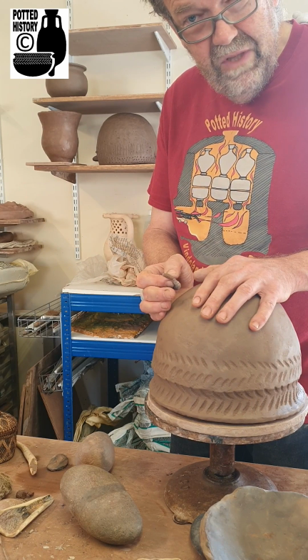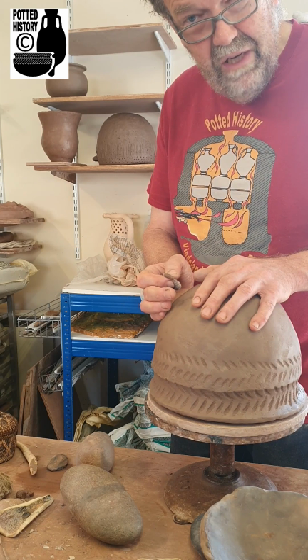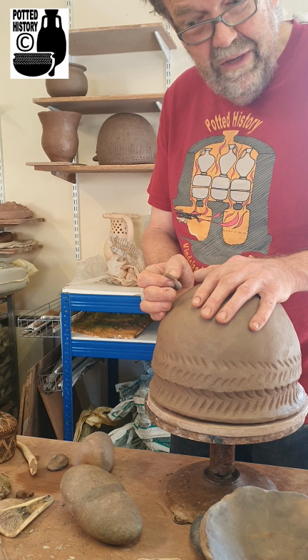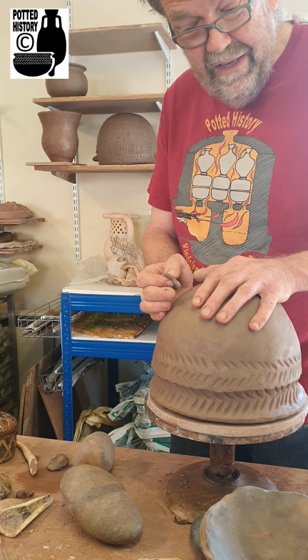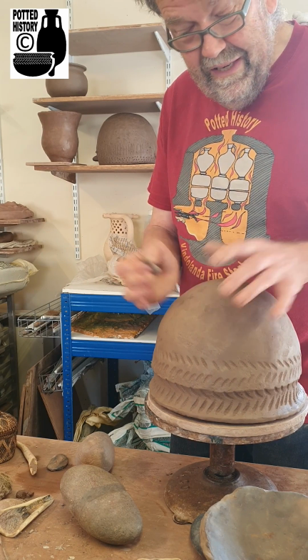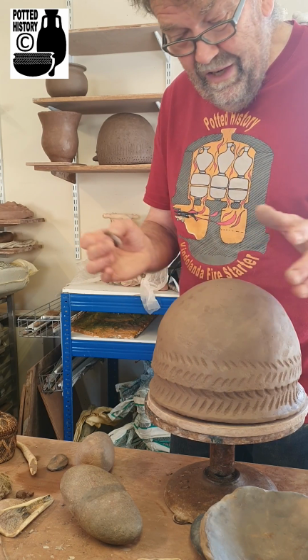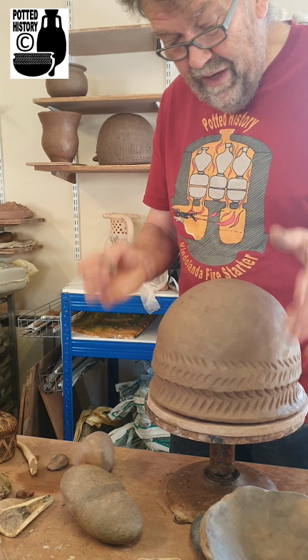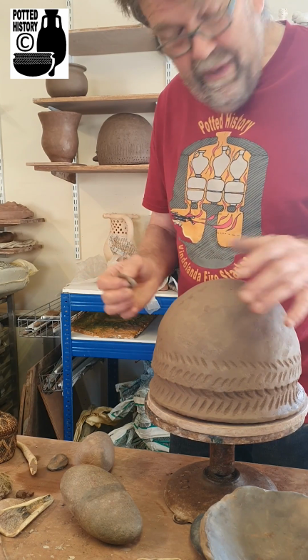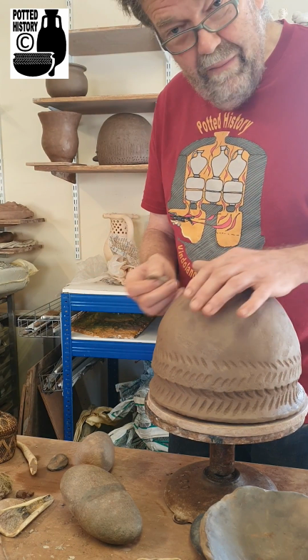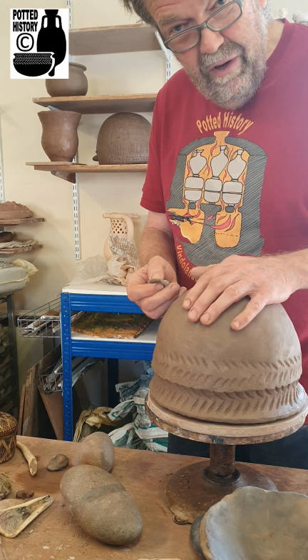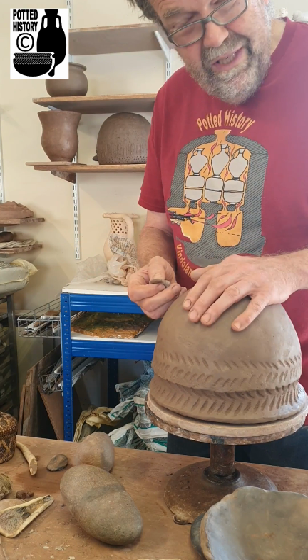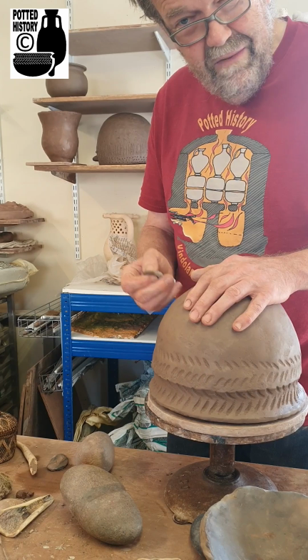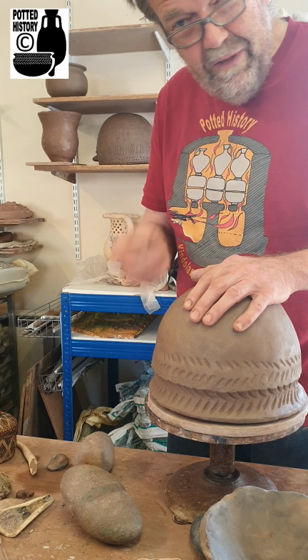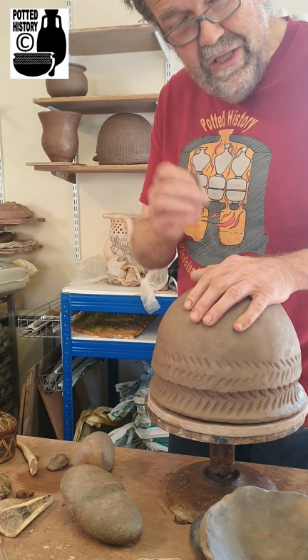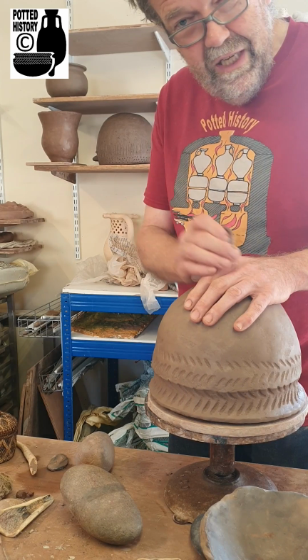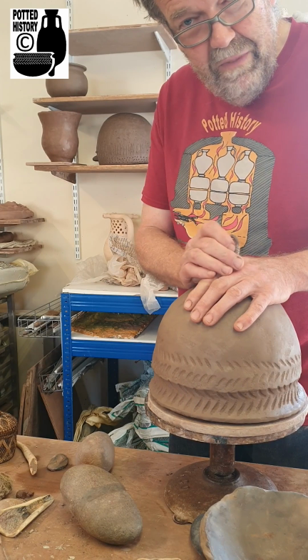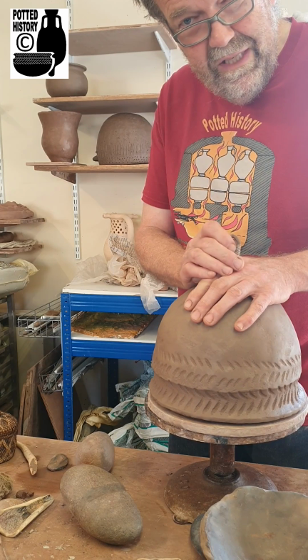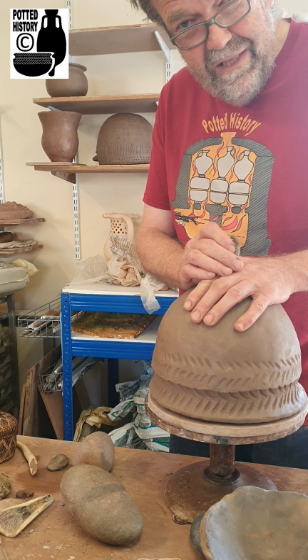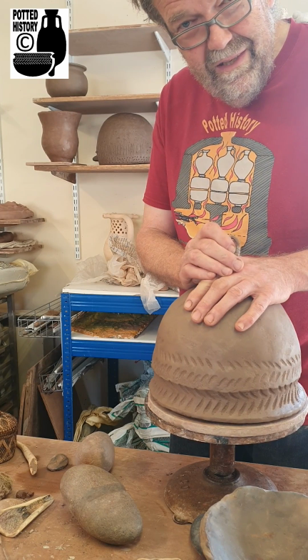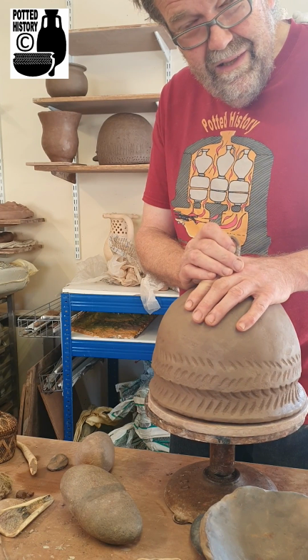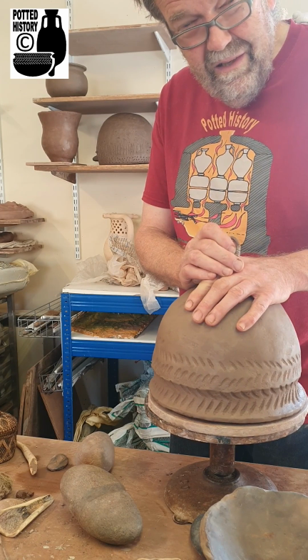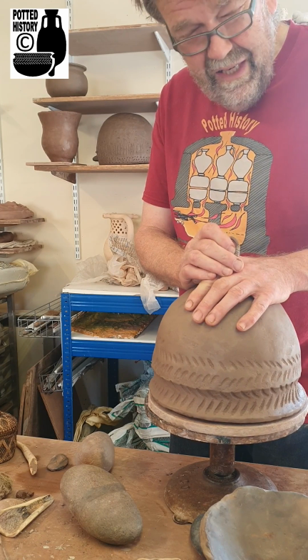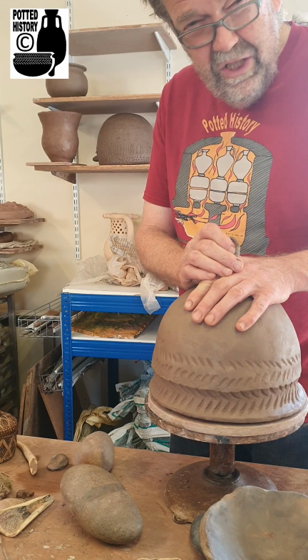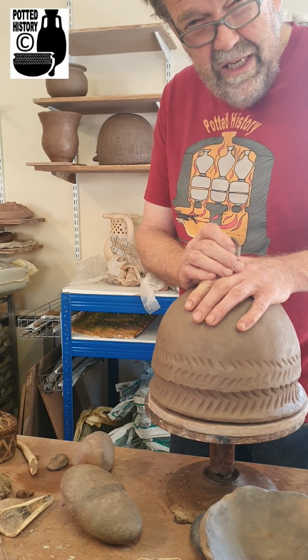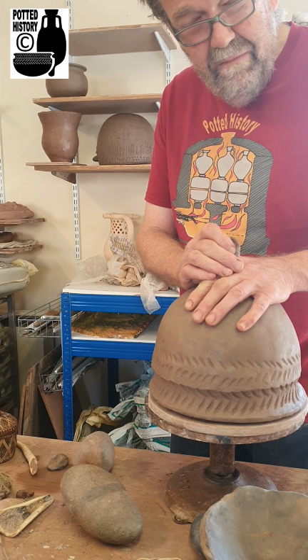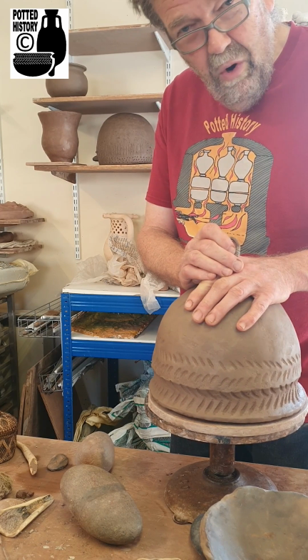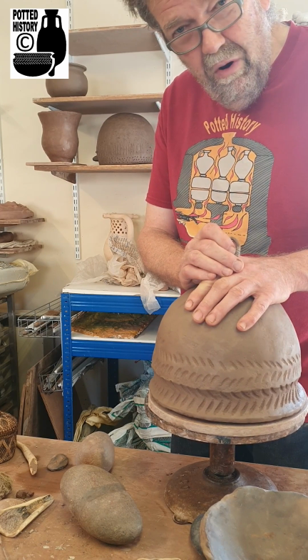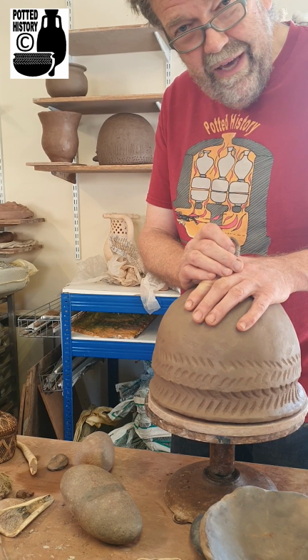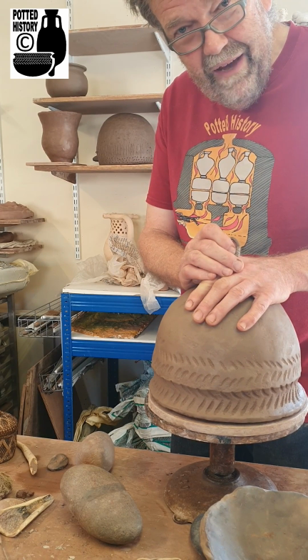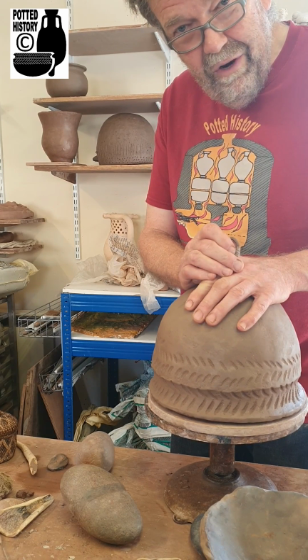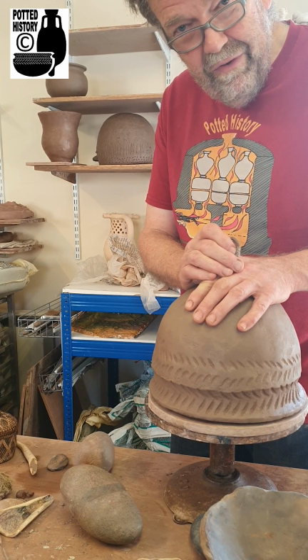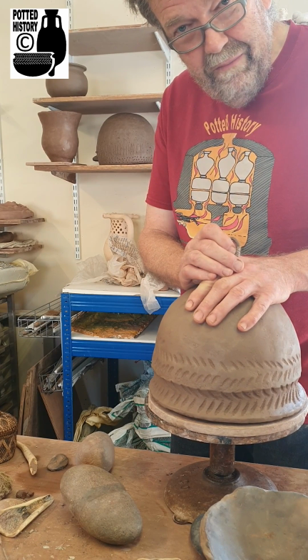So when I'm making pots that are going to be smashed into little pieces, I actually take more care over them.